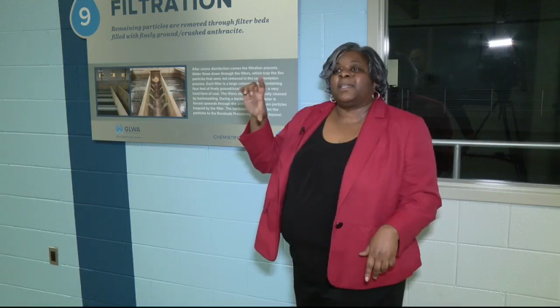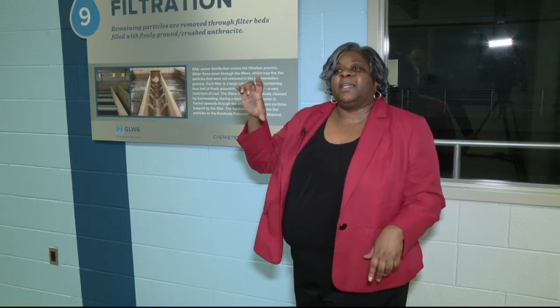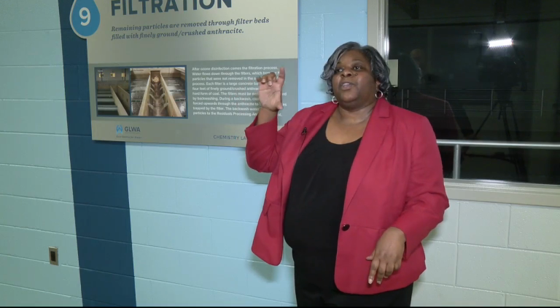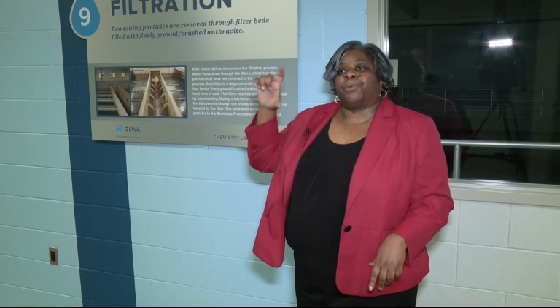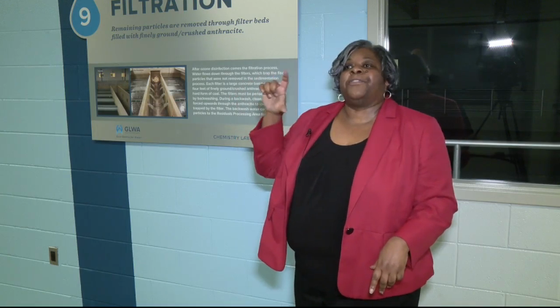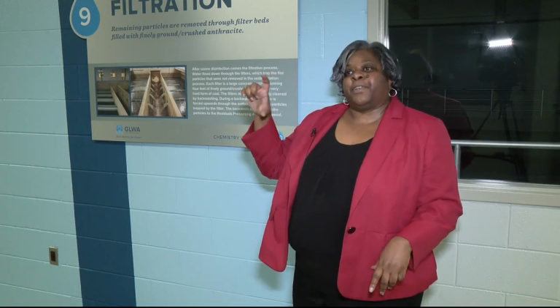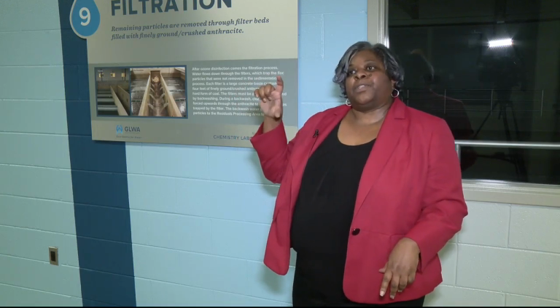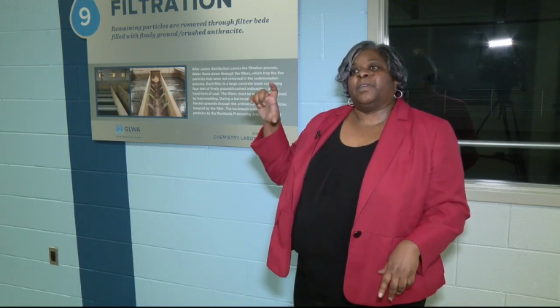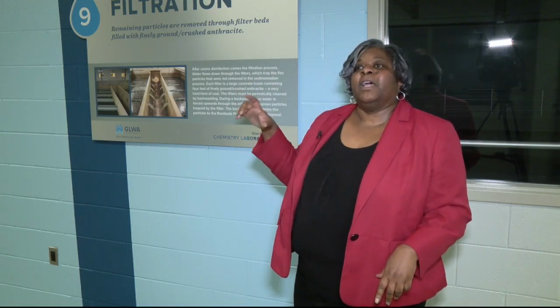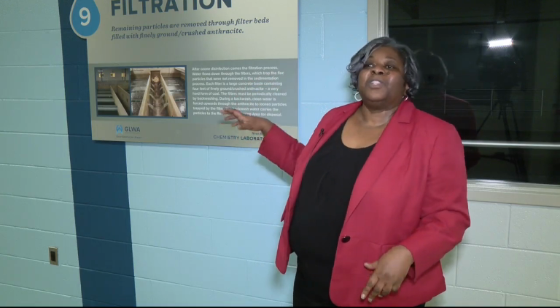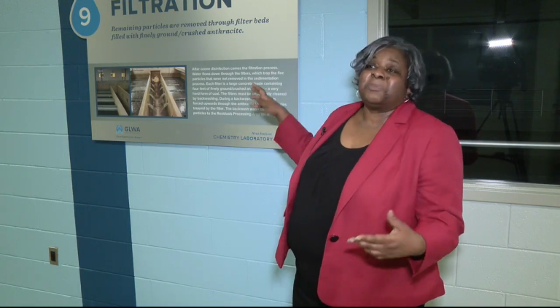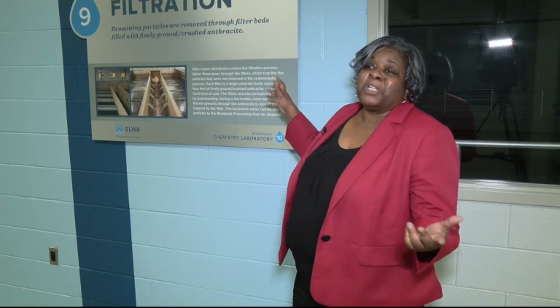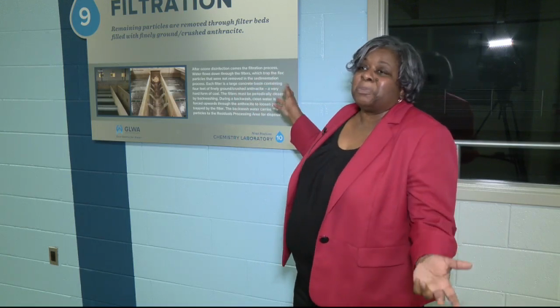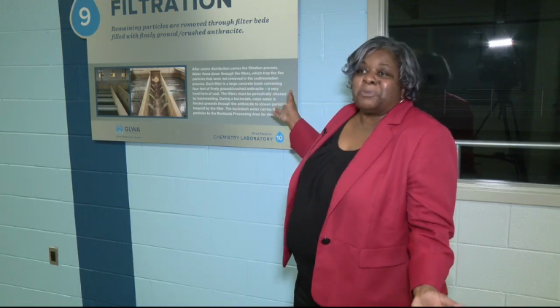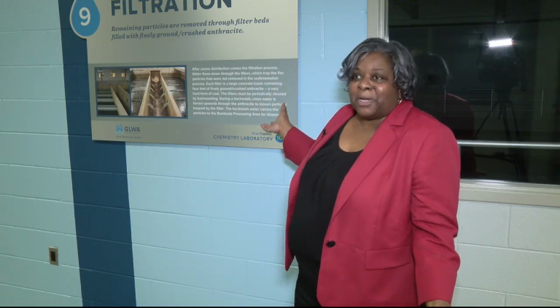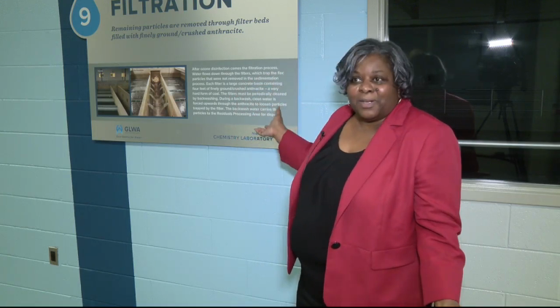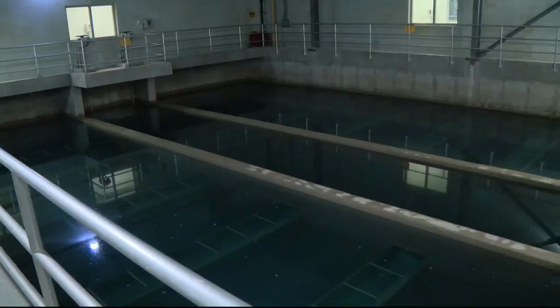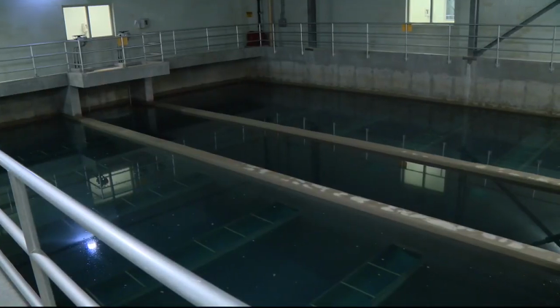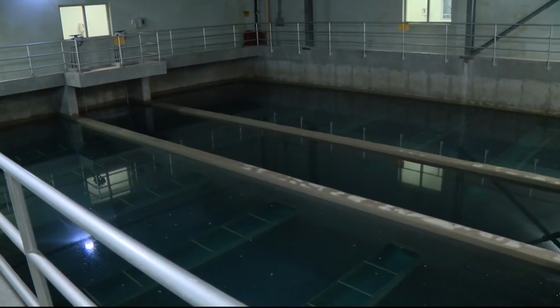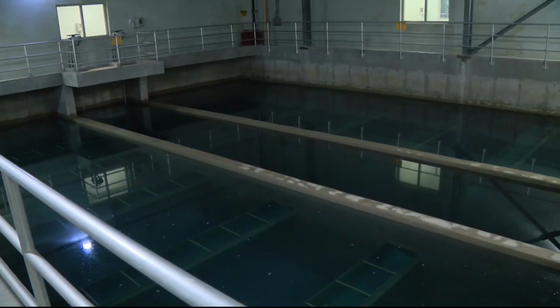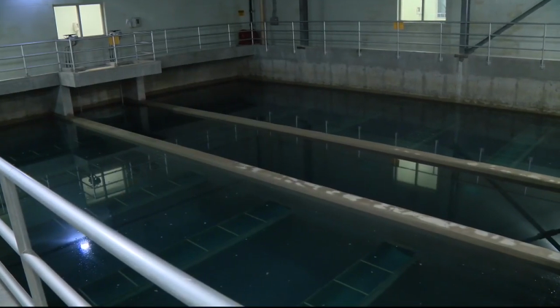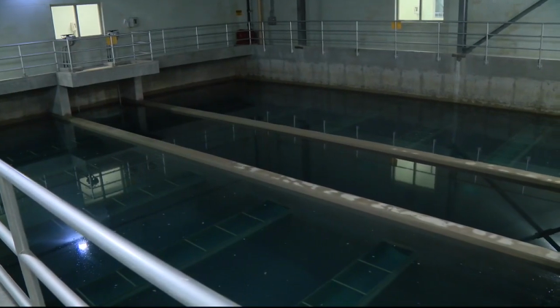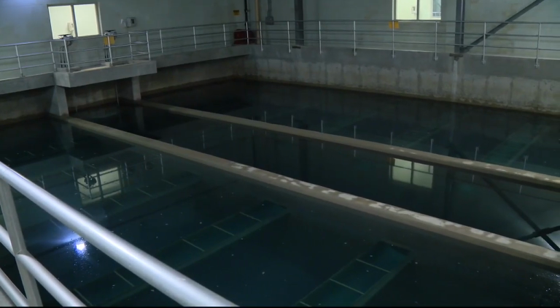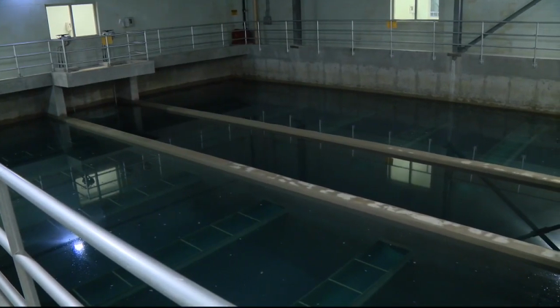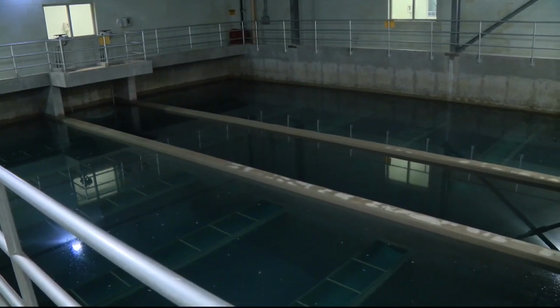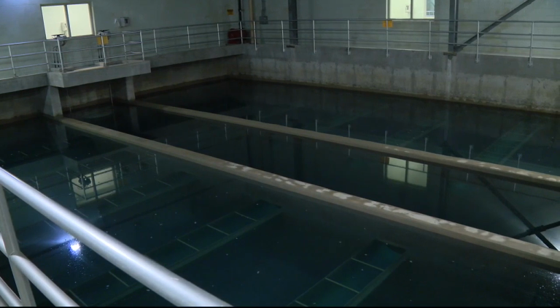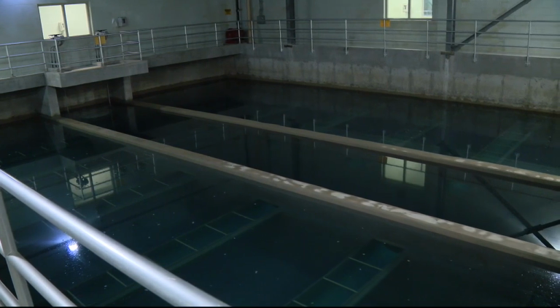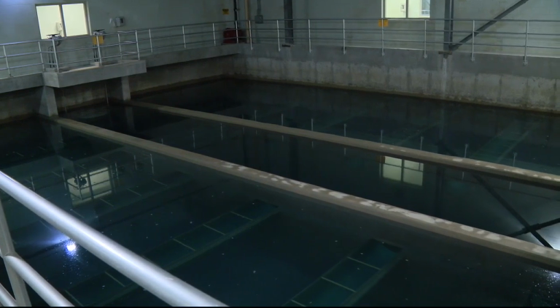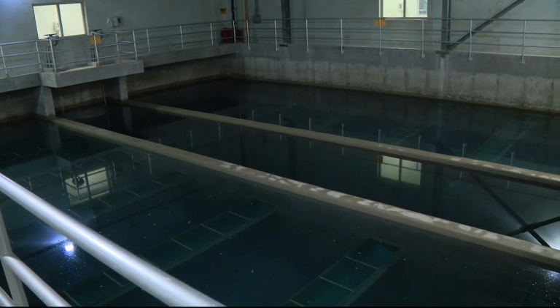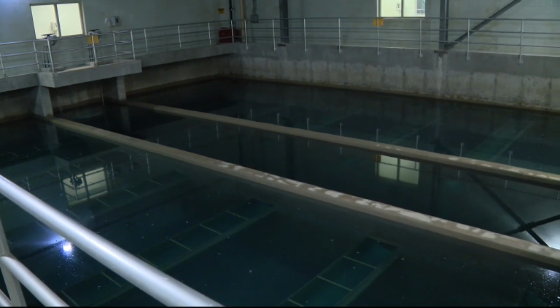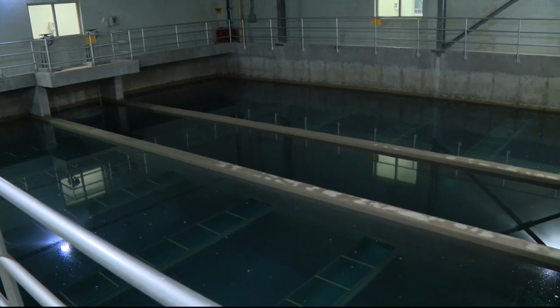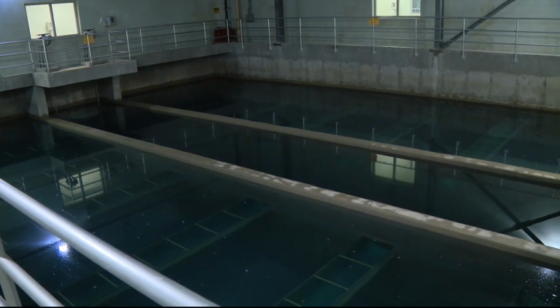Basically, your Brita filter, just much, much bigger — yeah, and just a little more complicated, too.